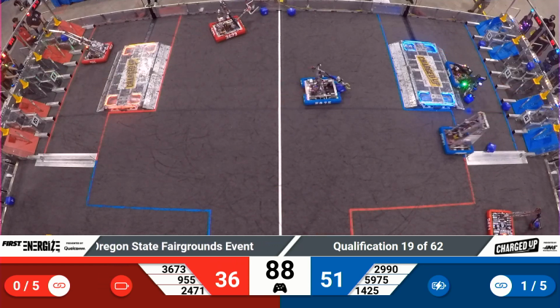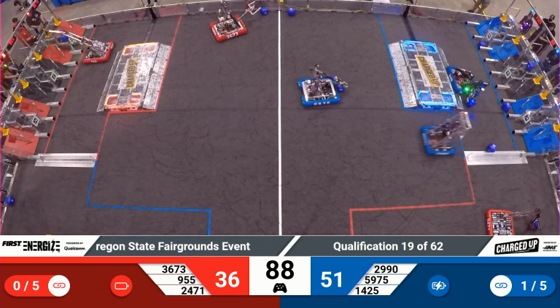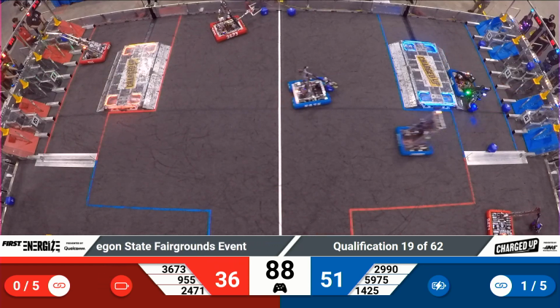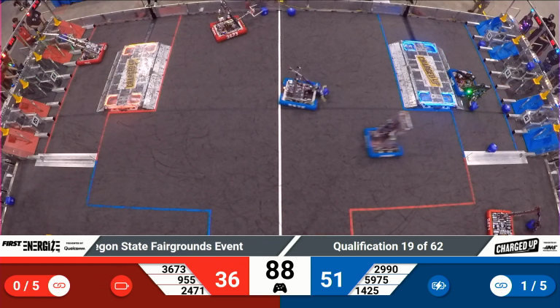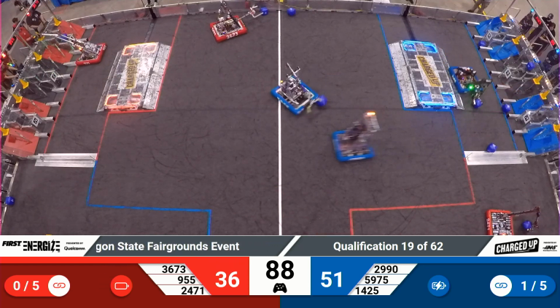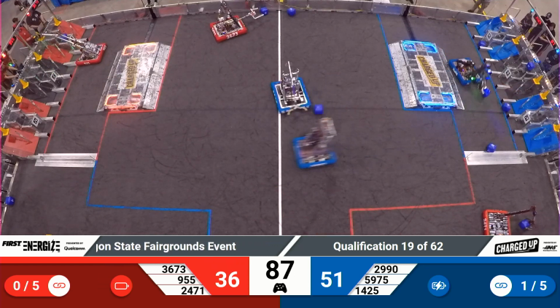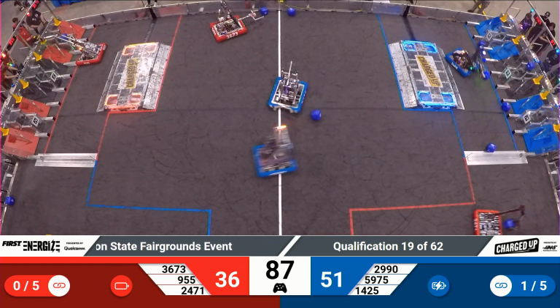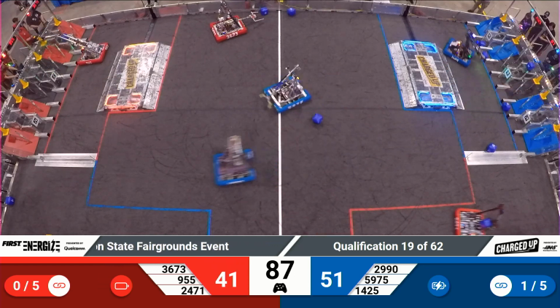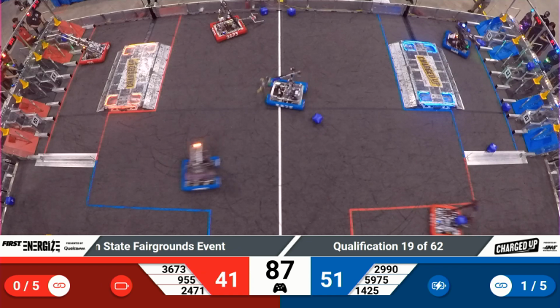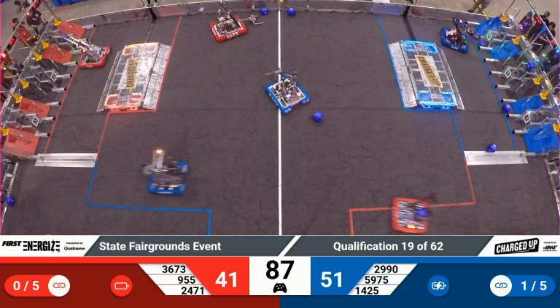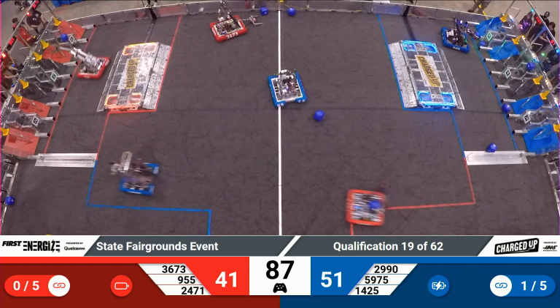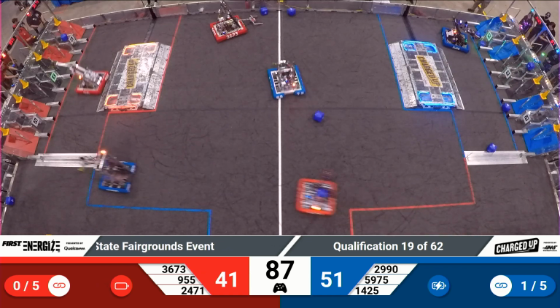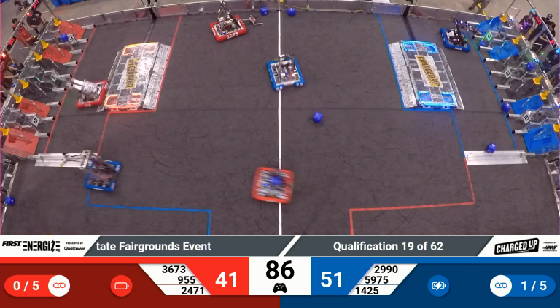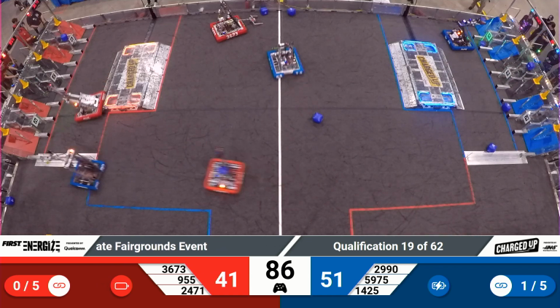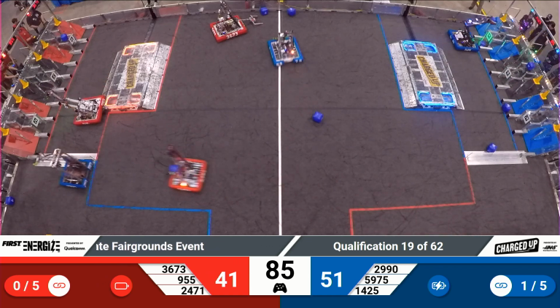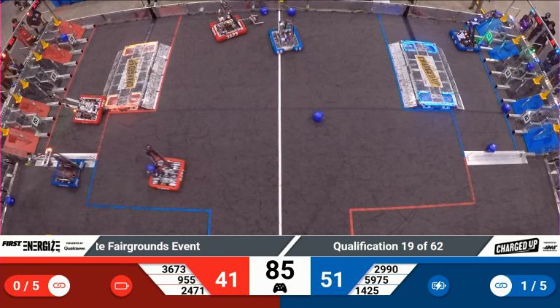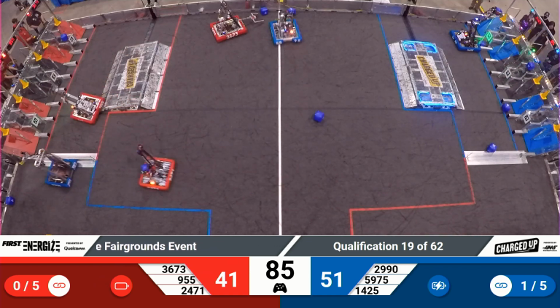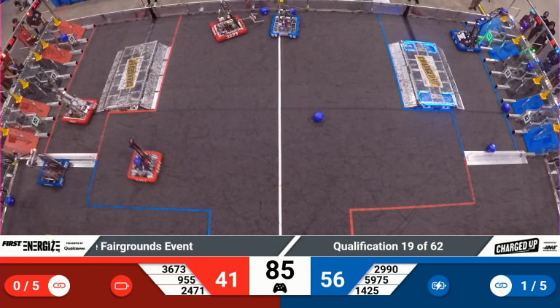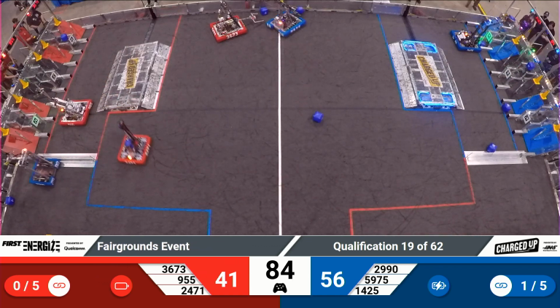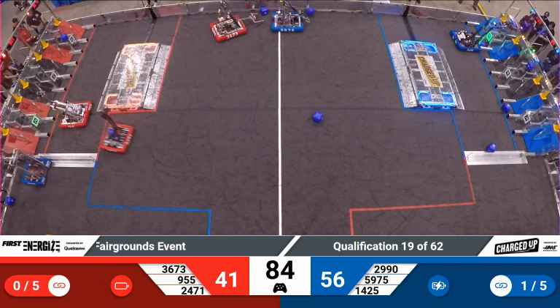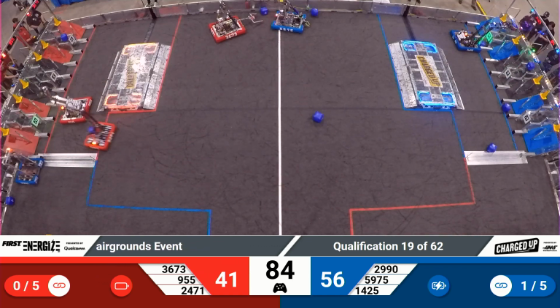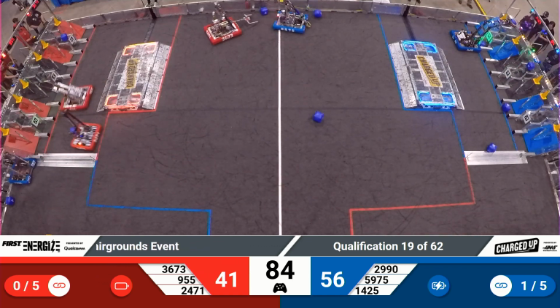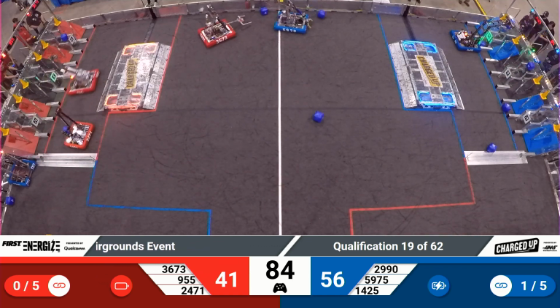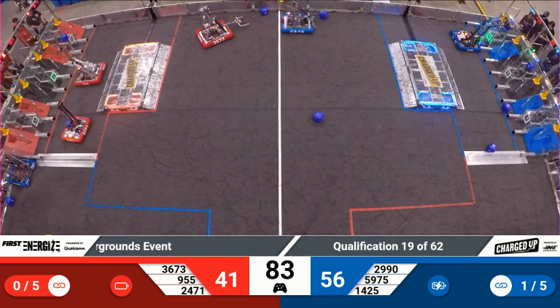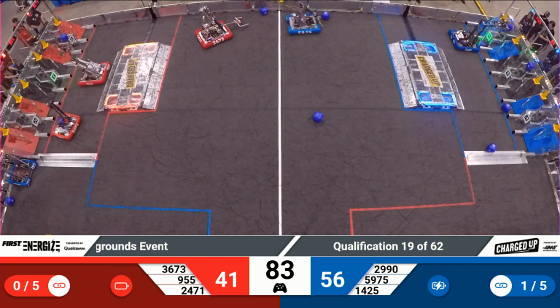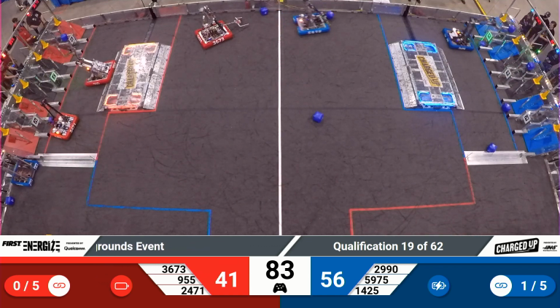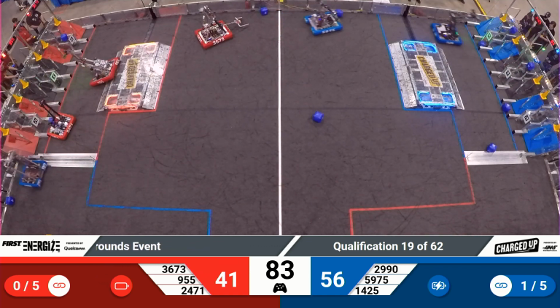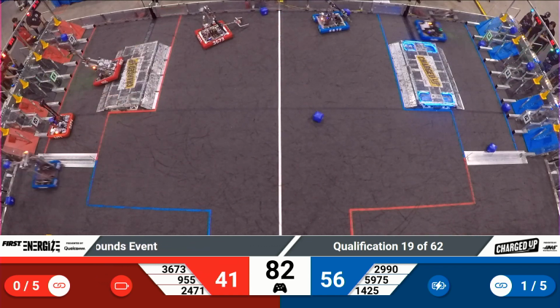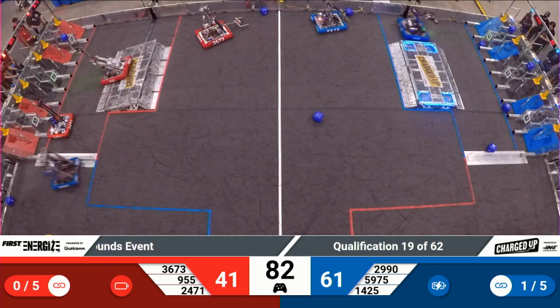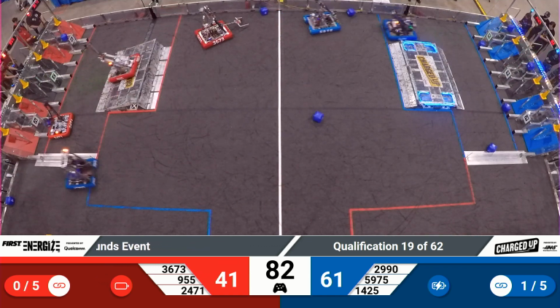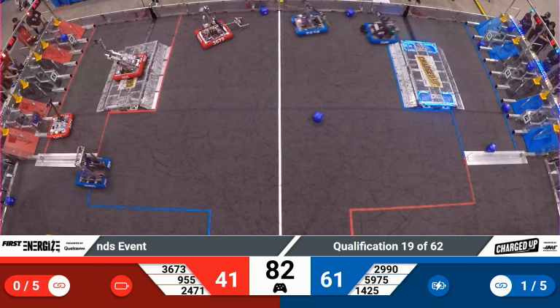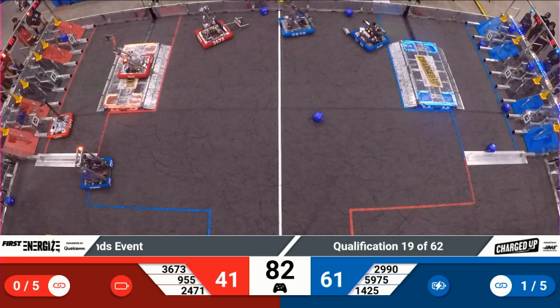Blue Alliance is scoring away in their community zone. Red Alliance is going to try to match it, but they are starting to fall behind. That cone does make up some ground, but they're about 15 points behind.